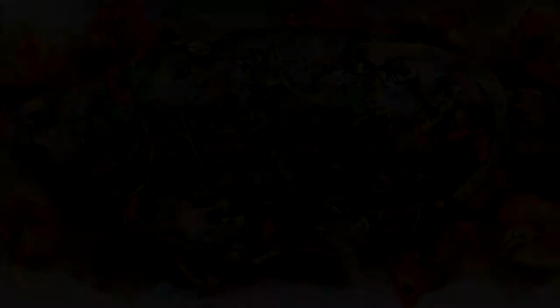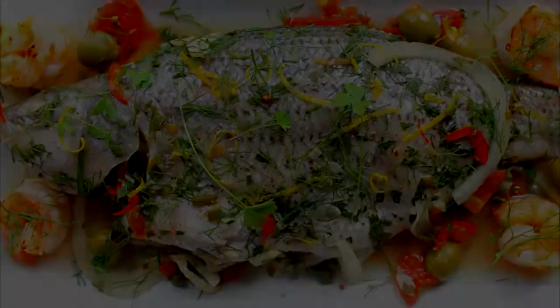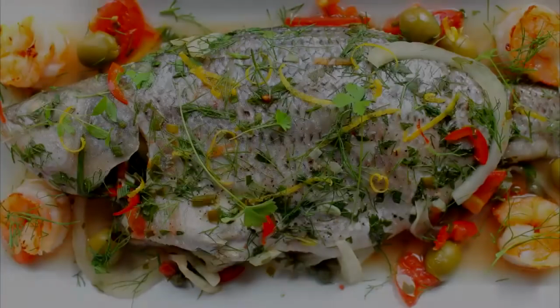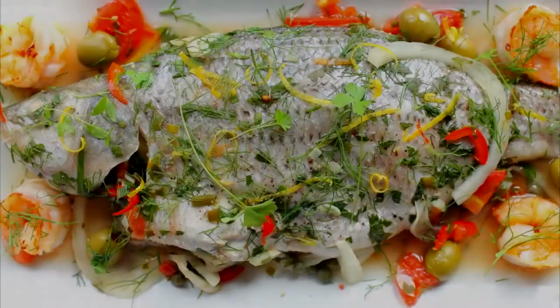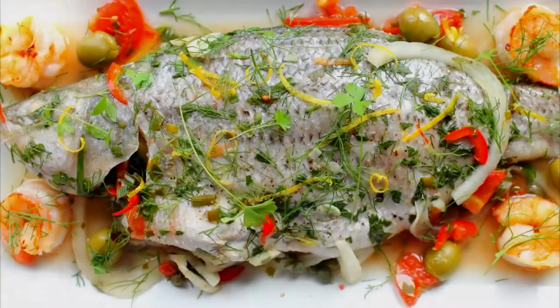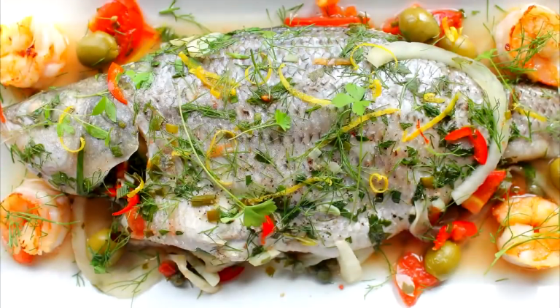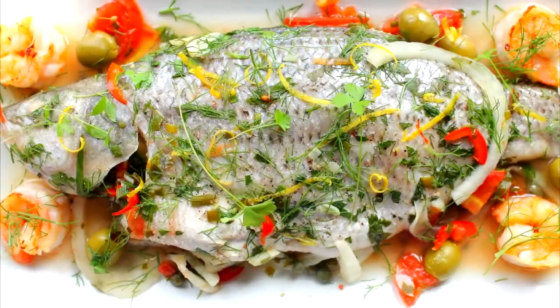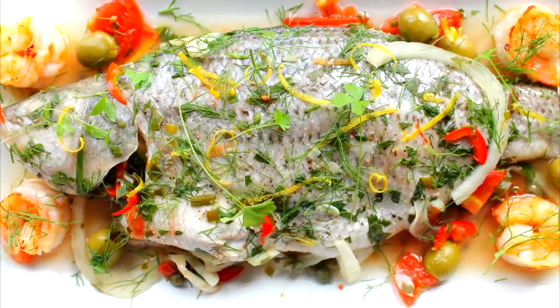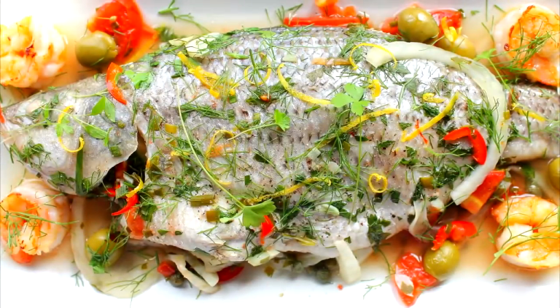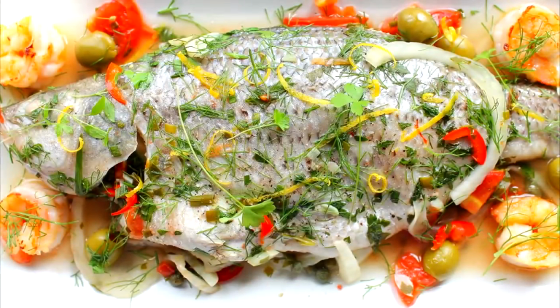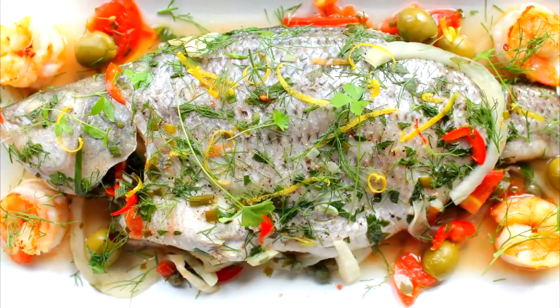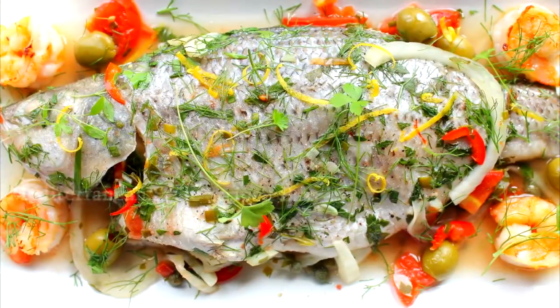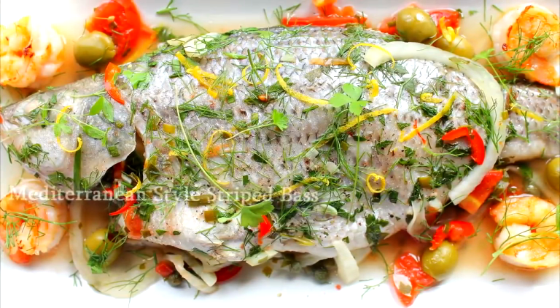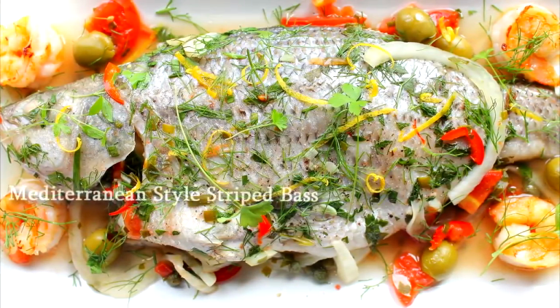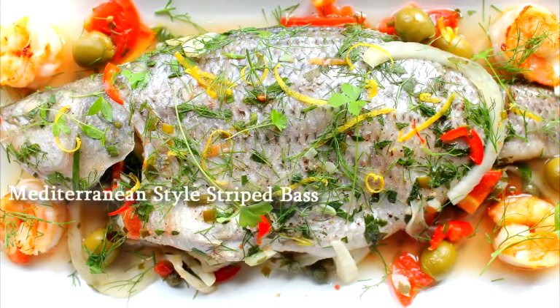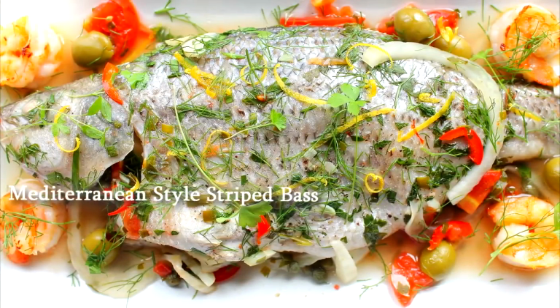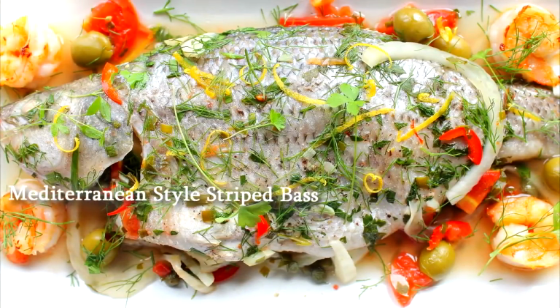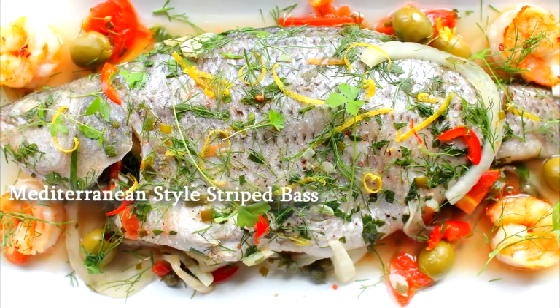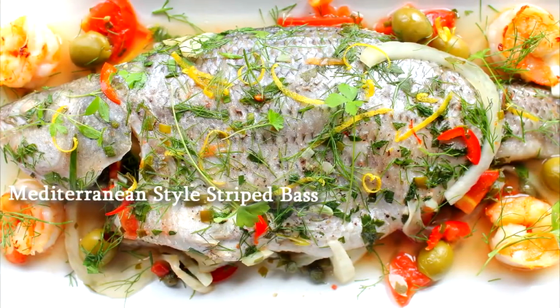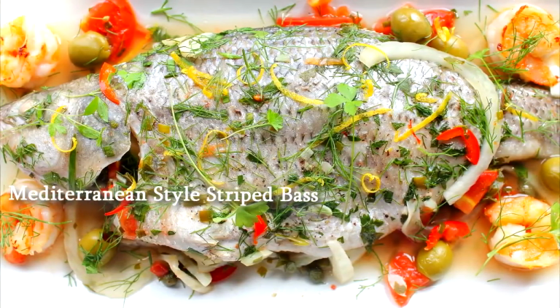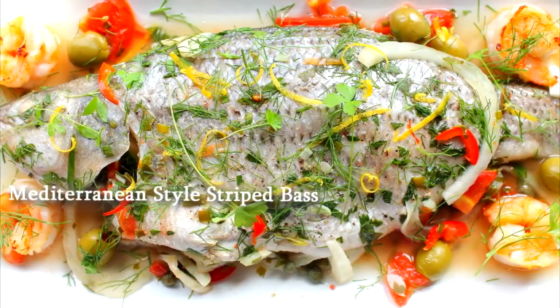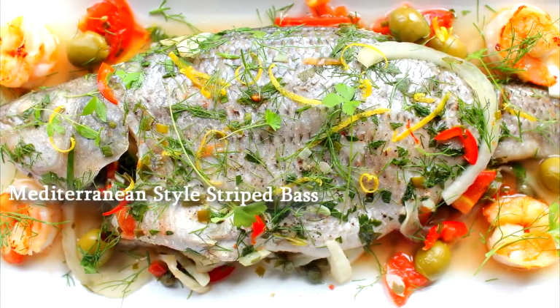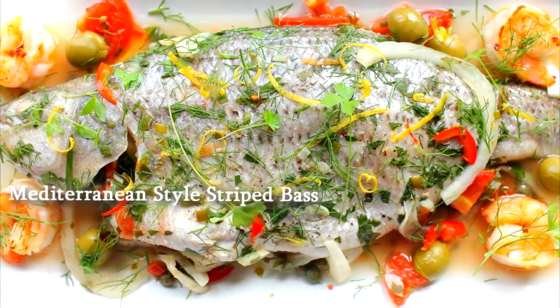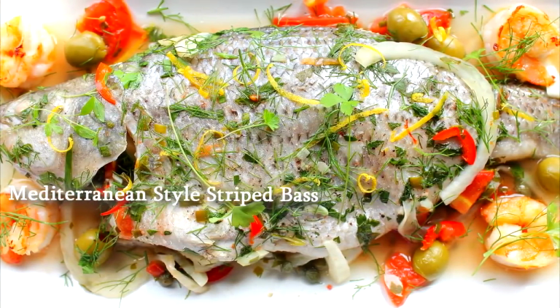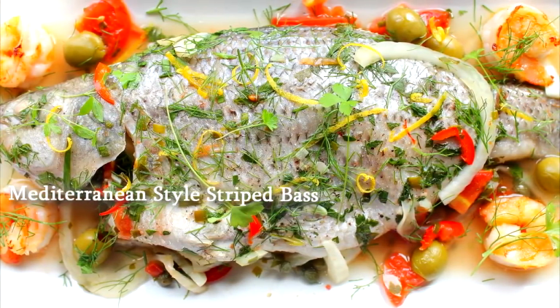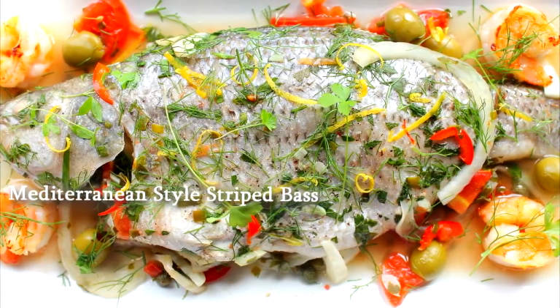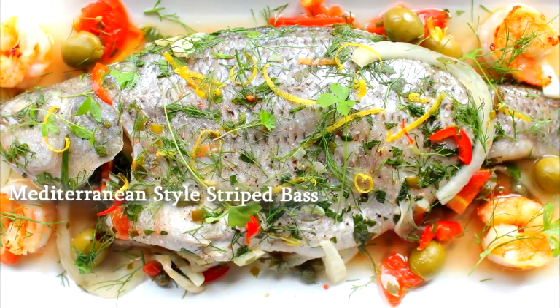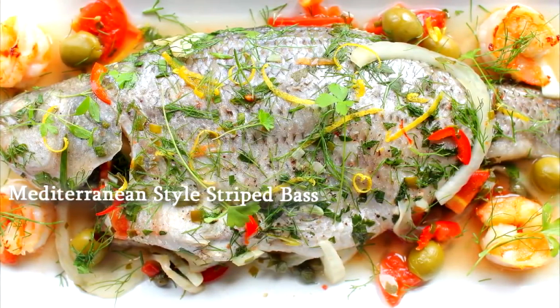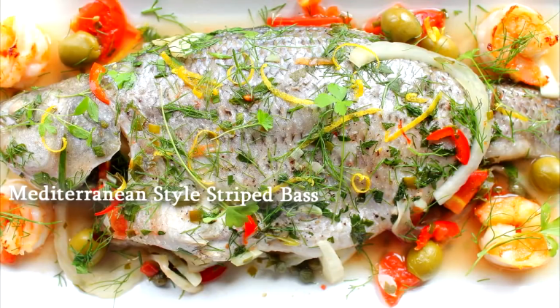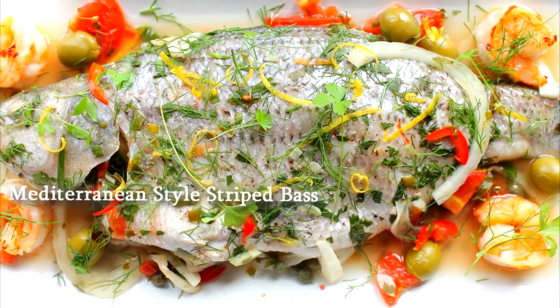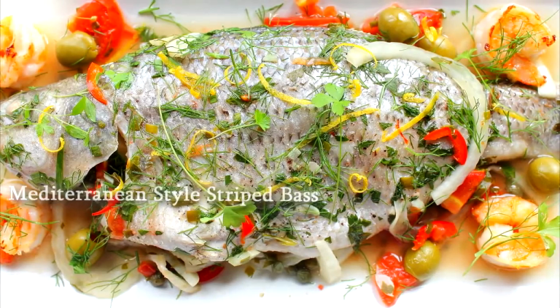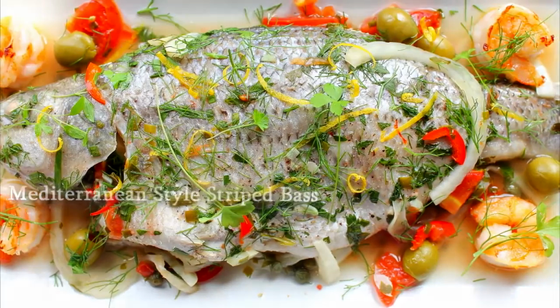Hi guys, what we're going to be cooking today is a beautiful simple dish: striped bass, Mediterranean style.